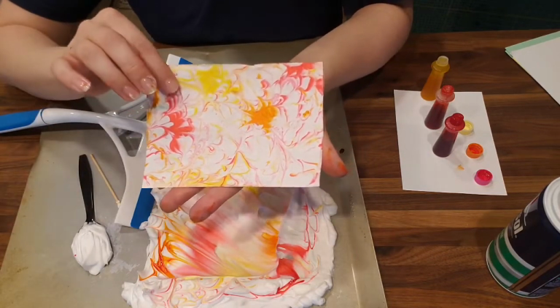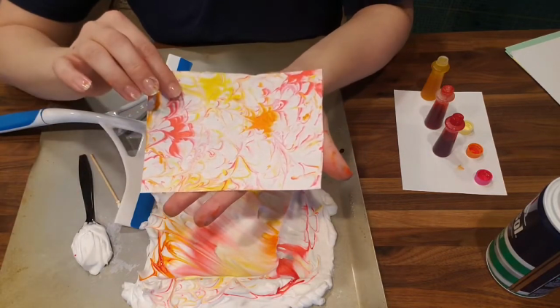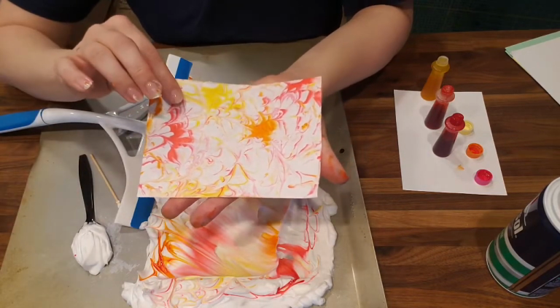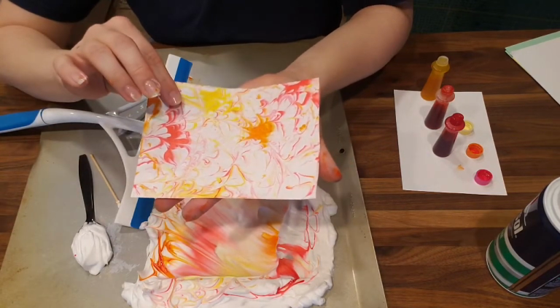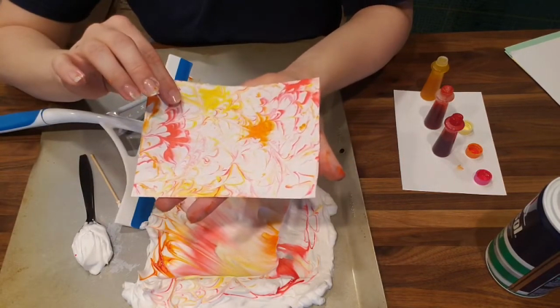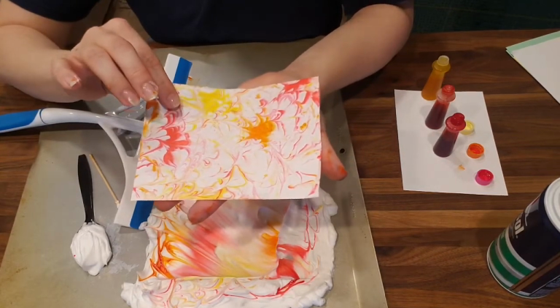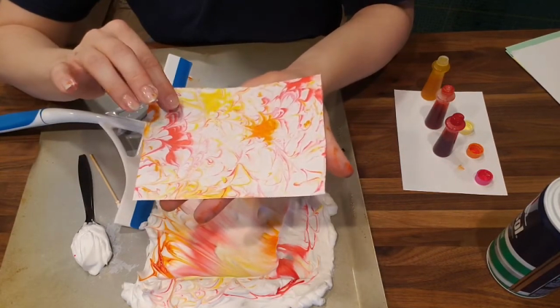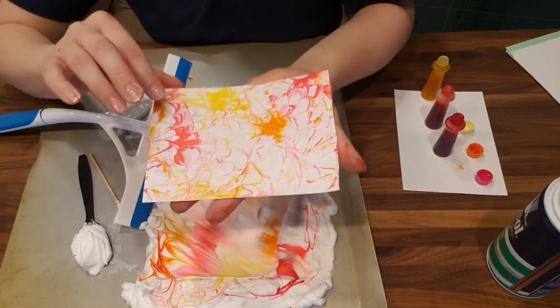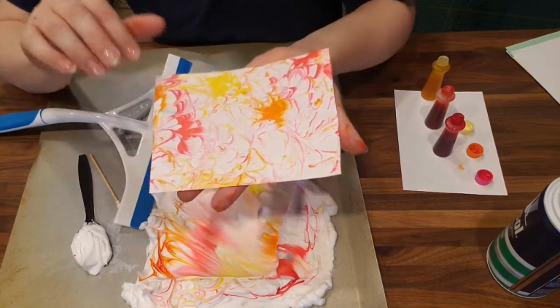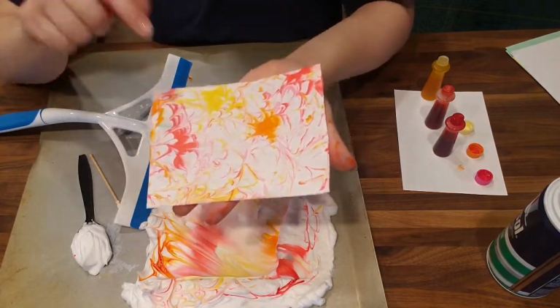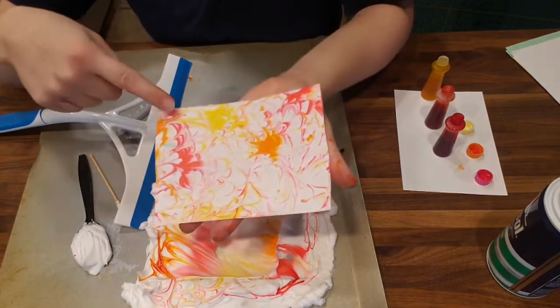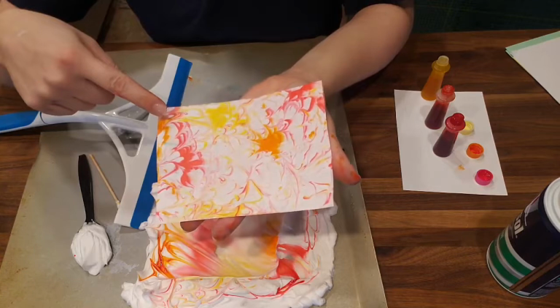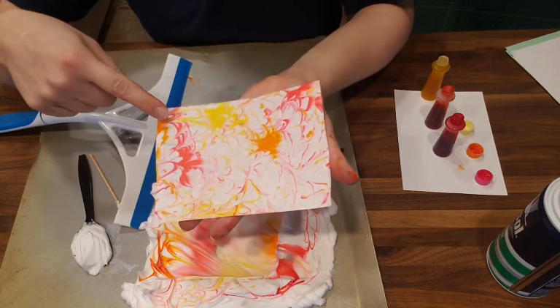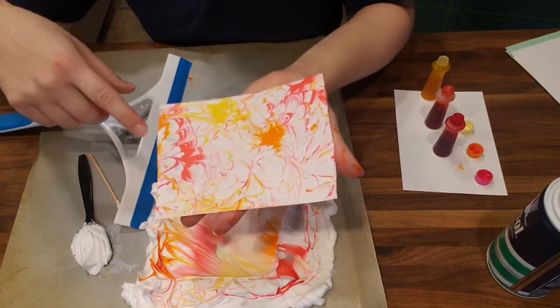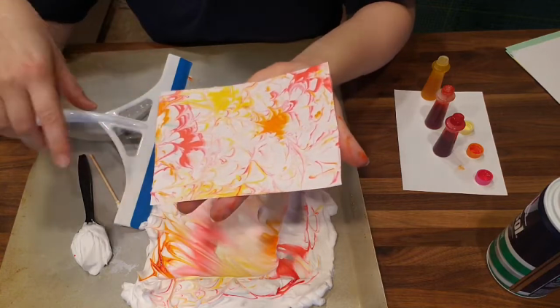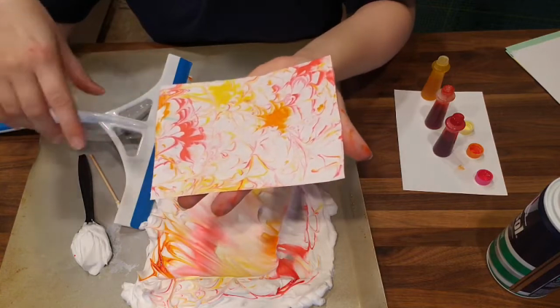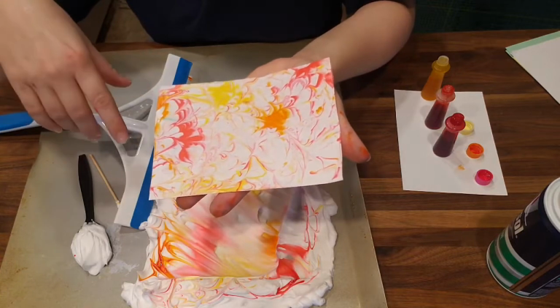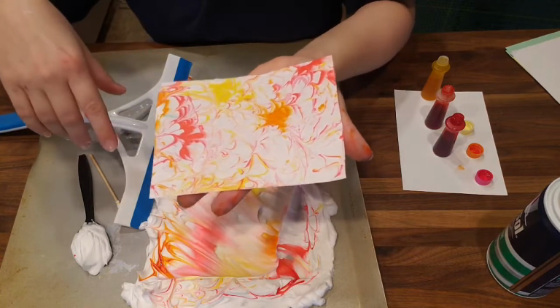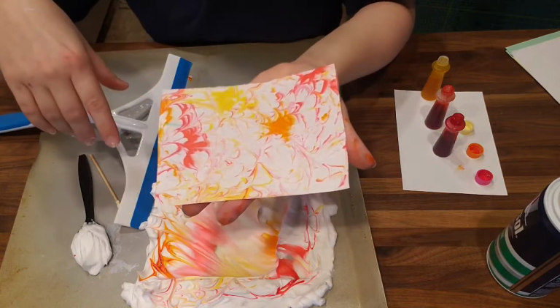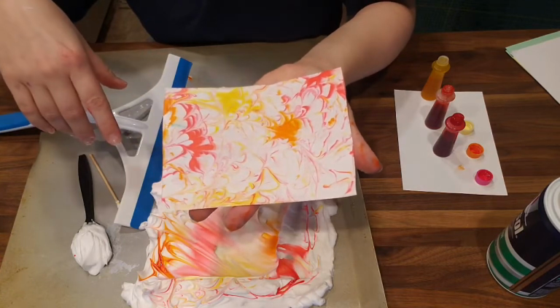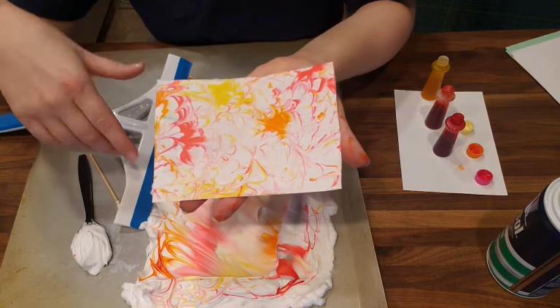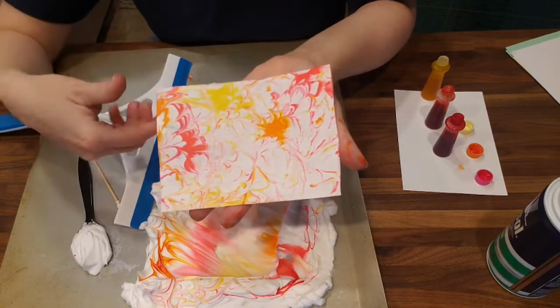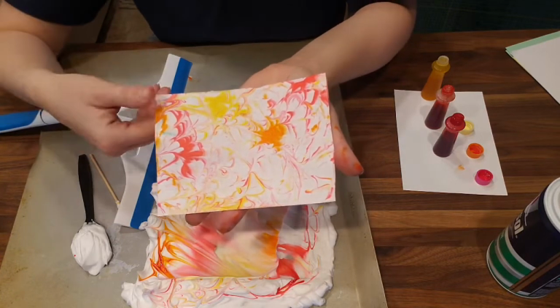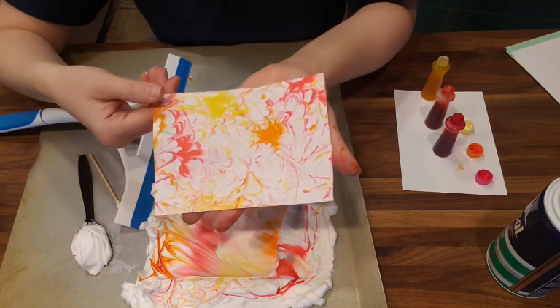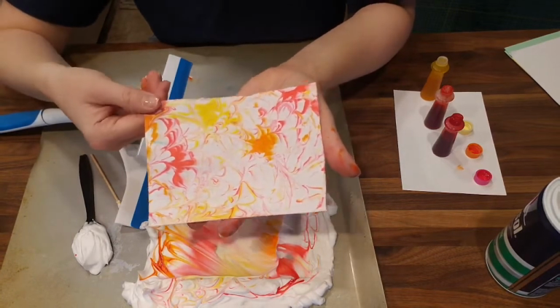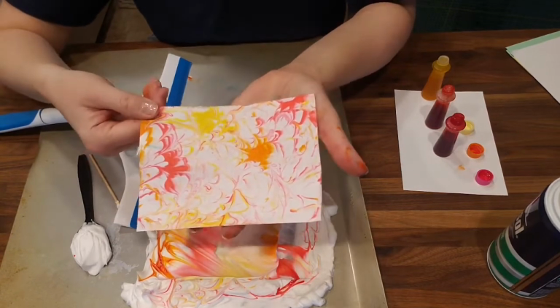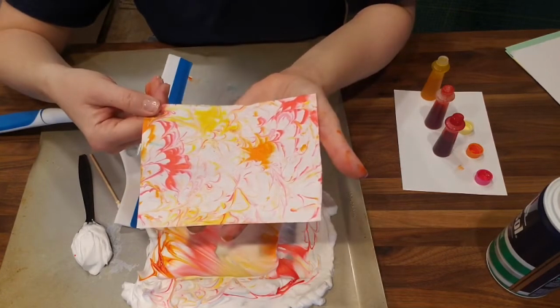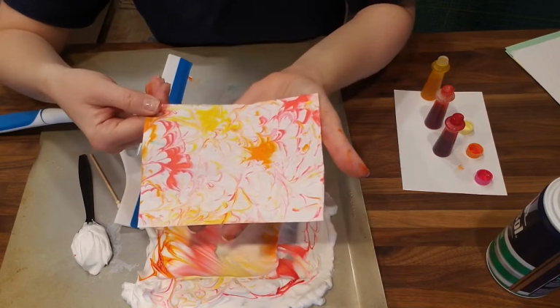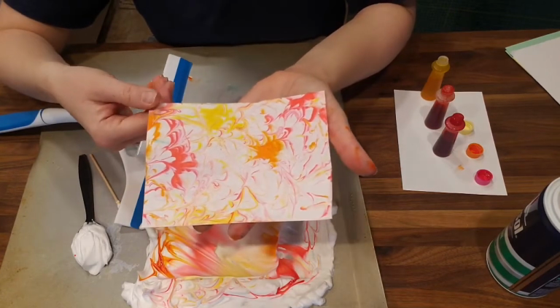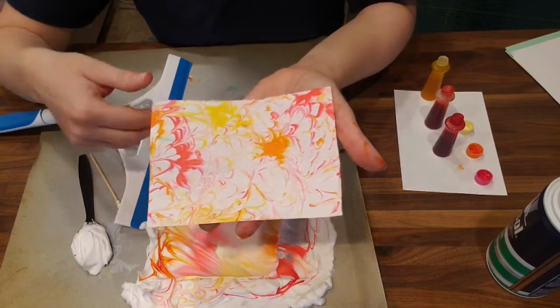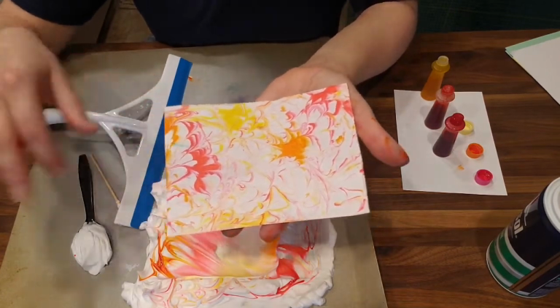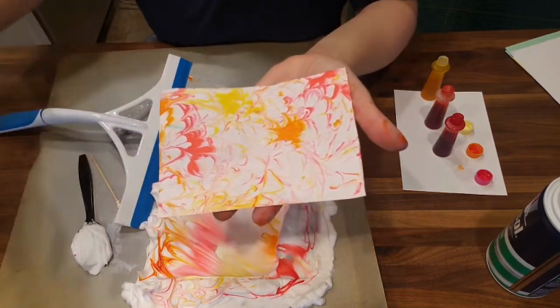I'm going to let this dry and then go find something fun to do with my artwork.